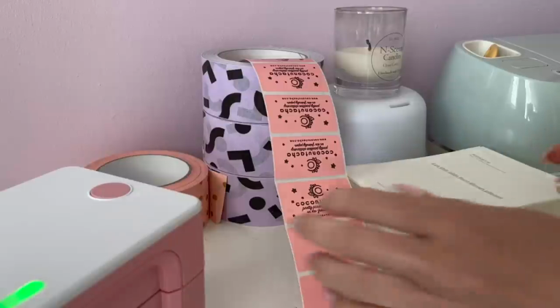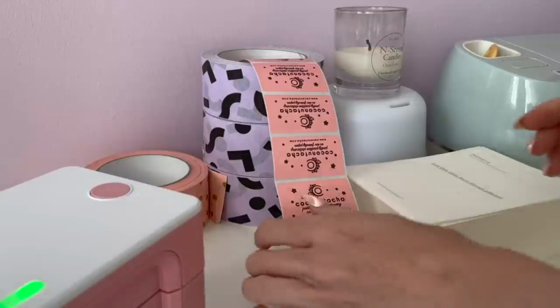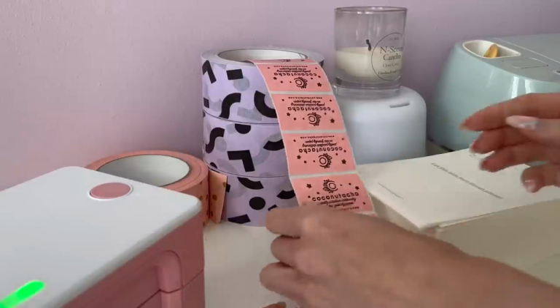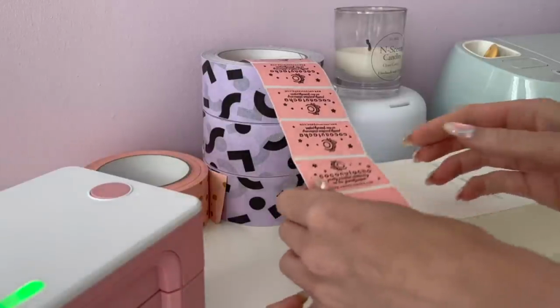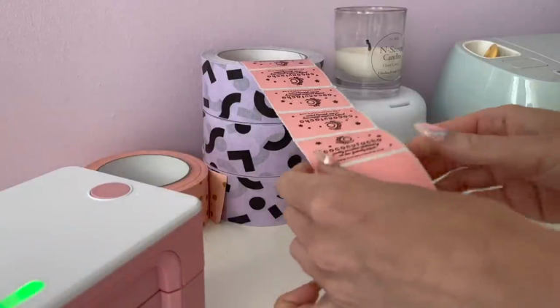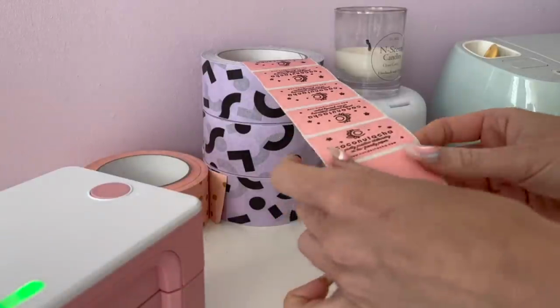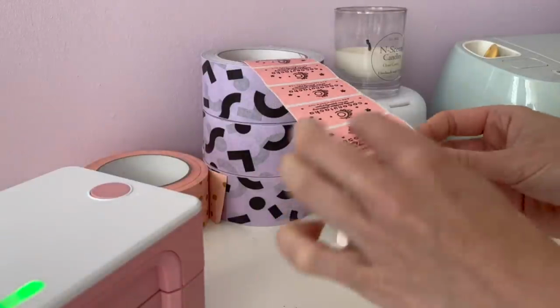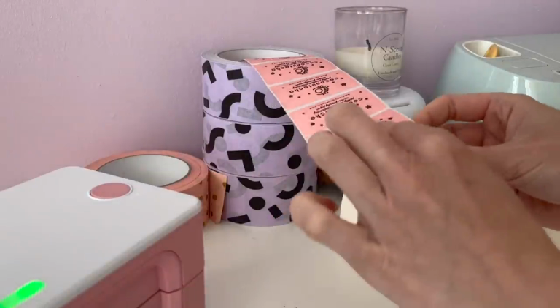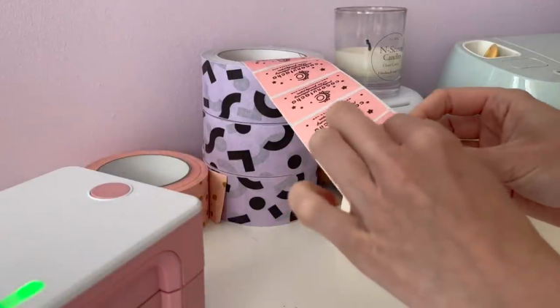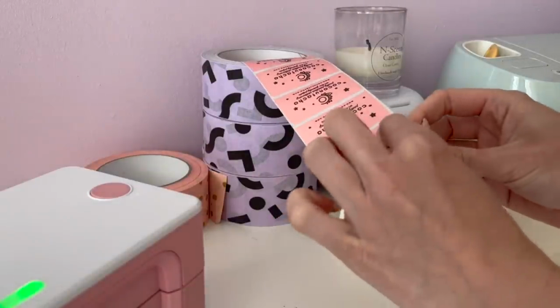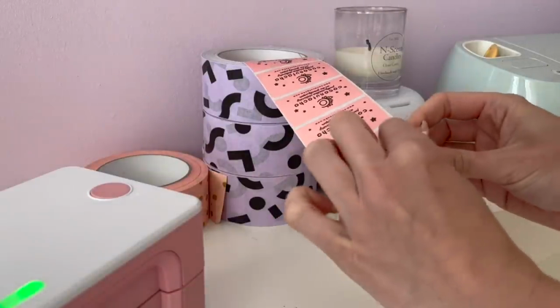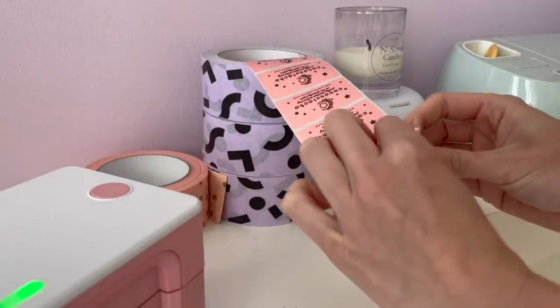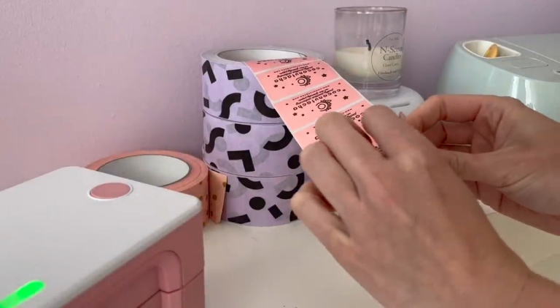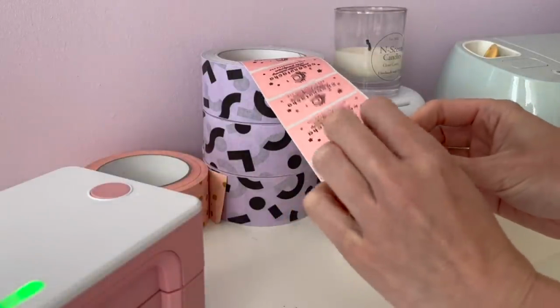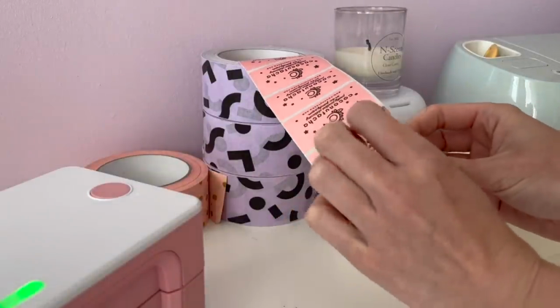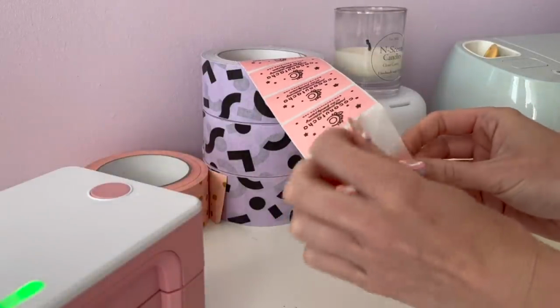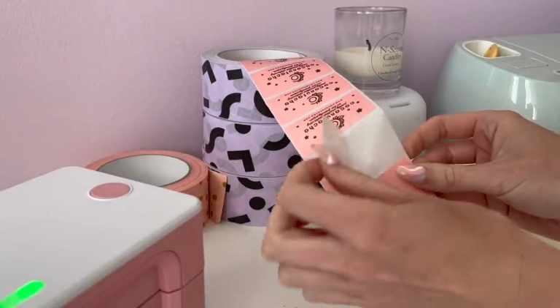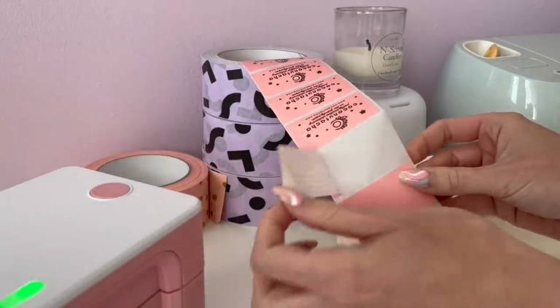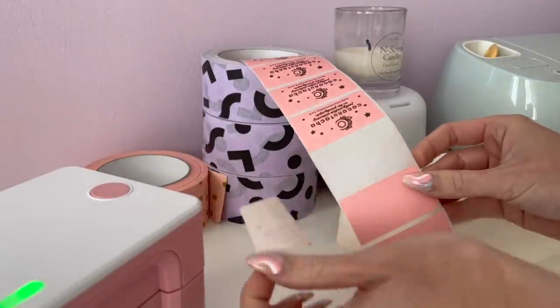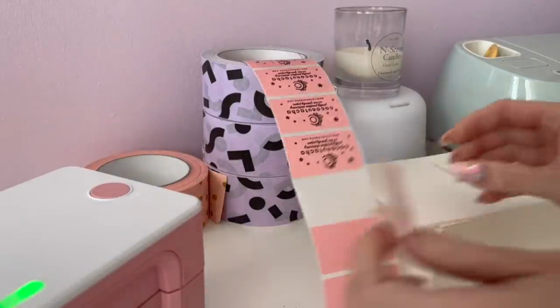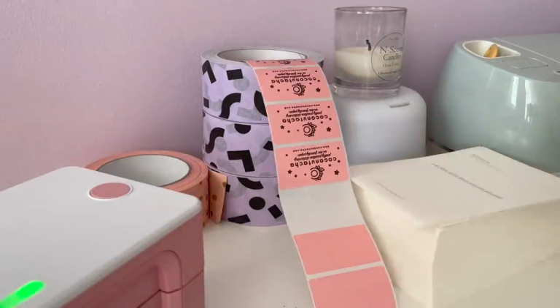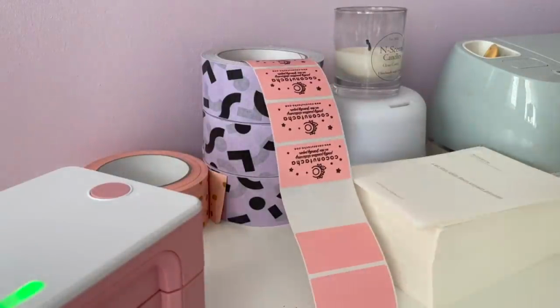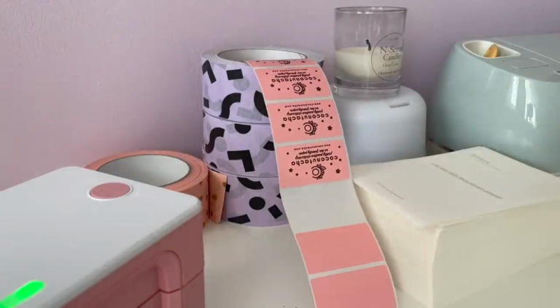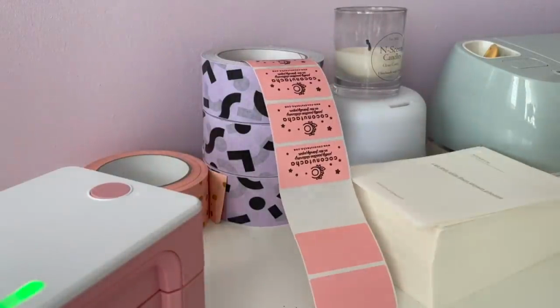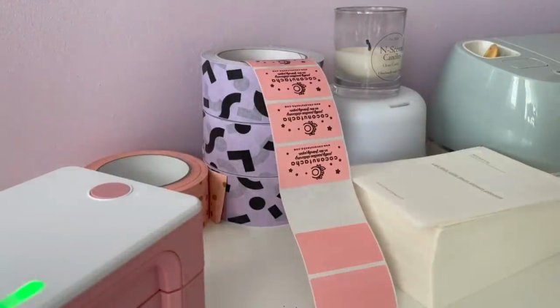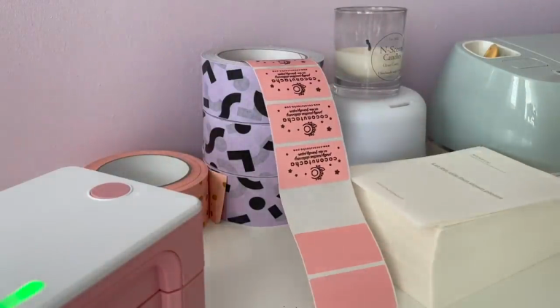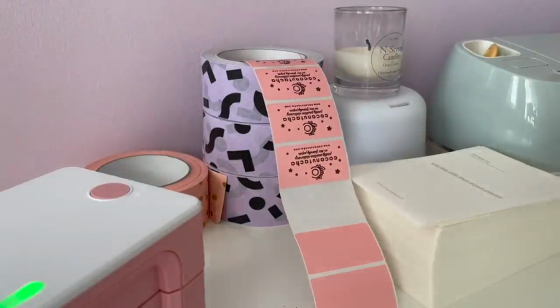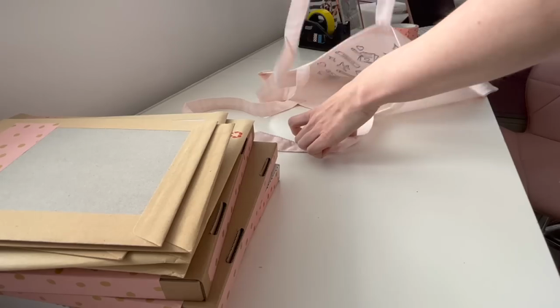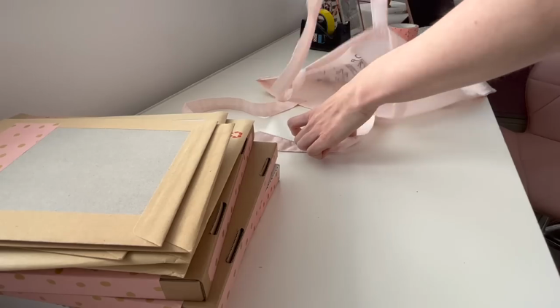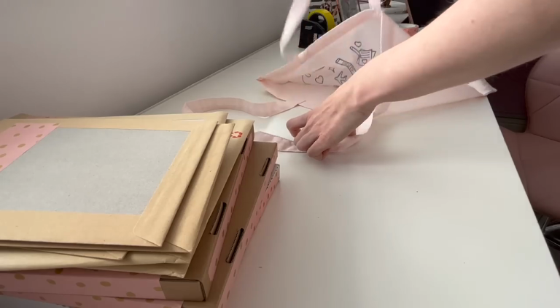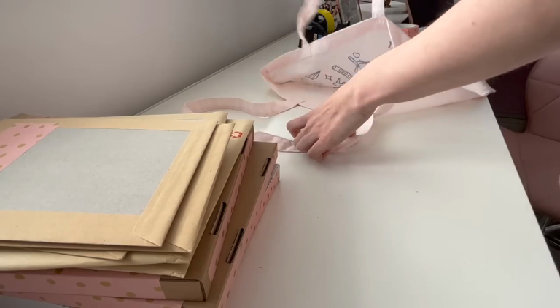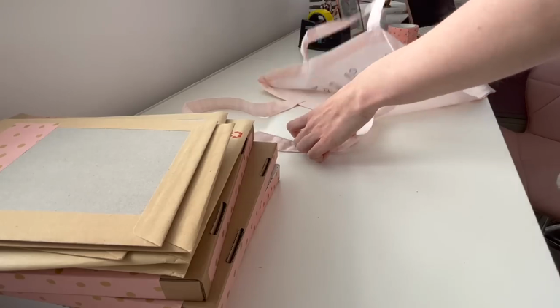Then it was time to use my tote bag again, pack all the orders in, and head to the post.